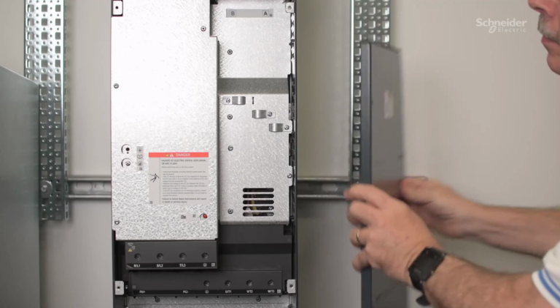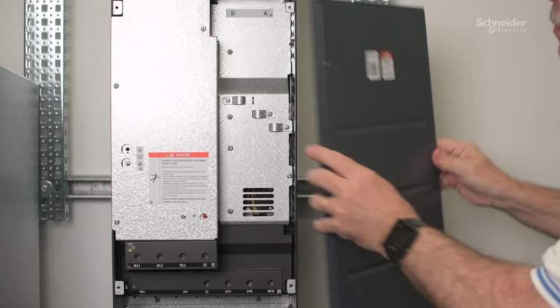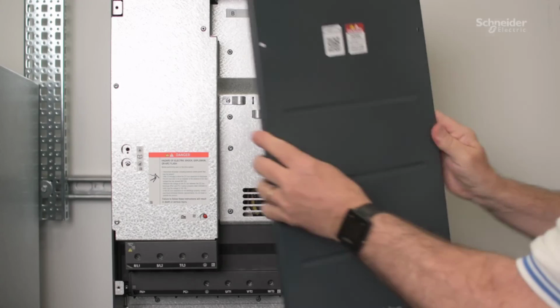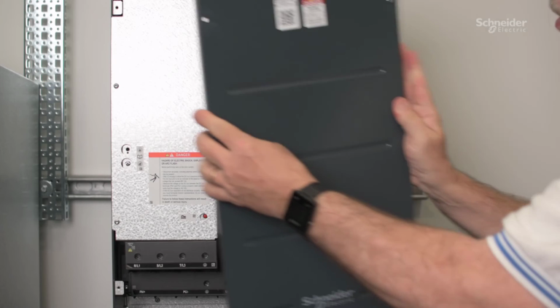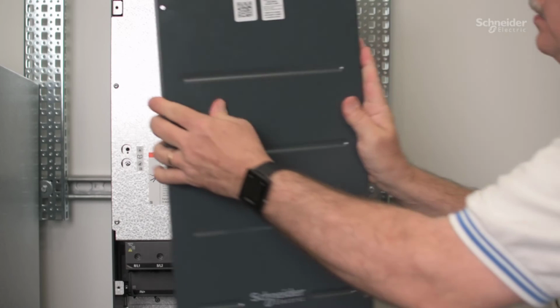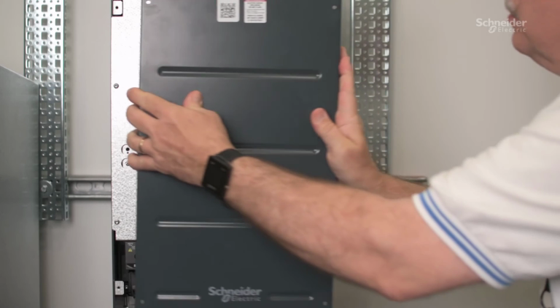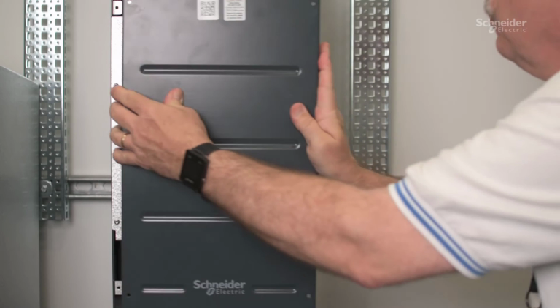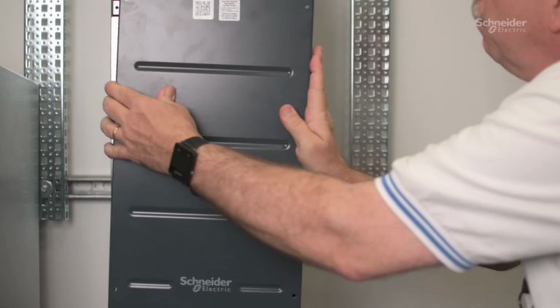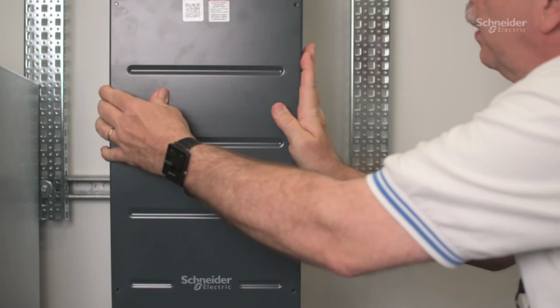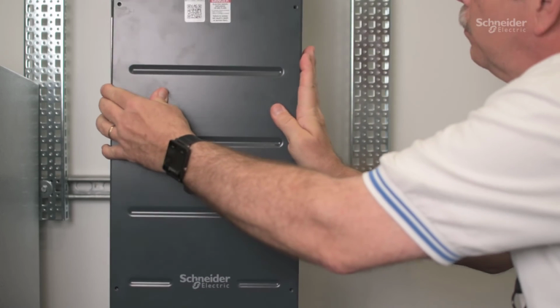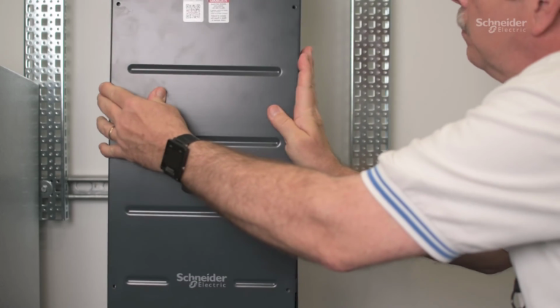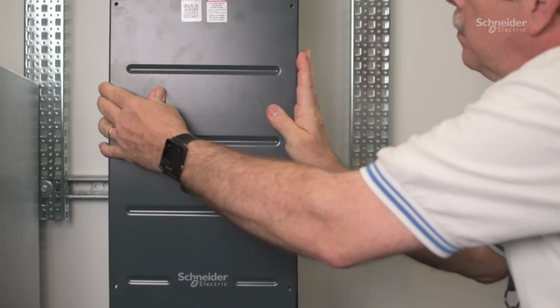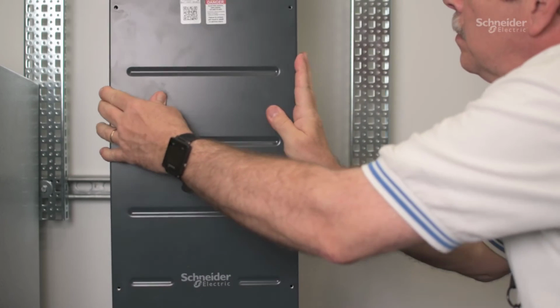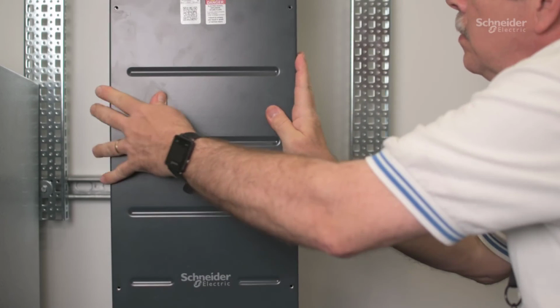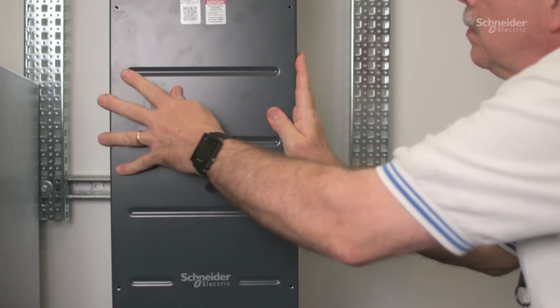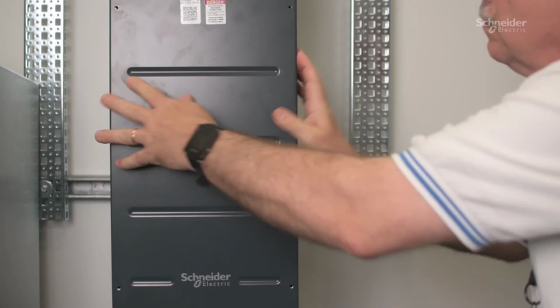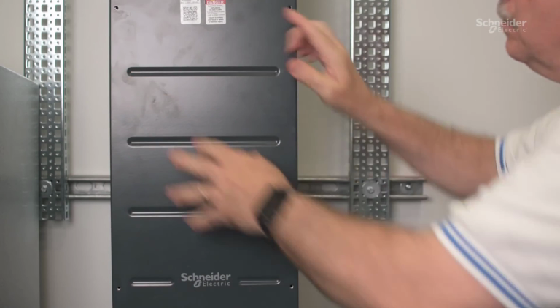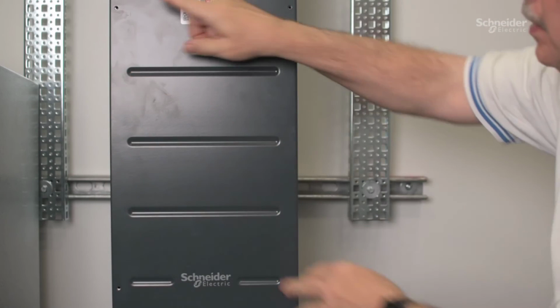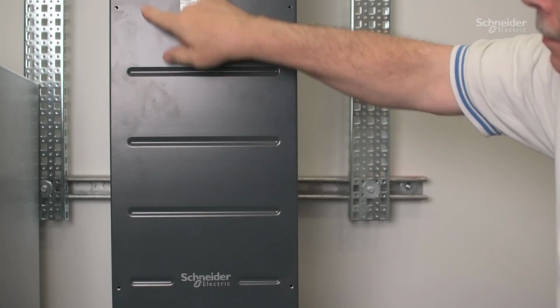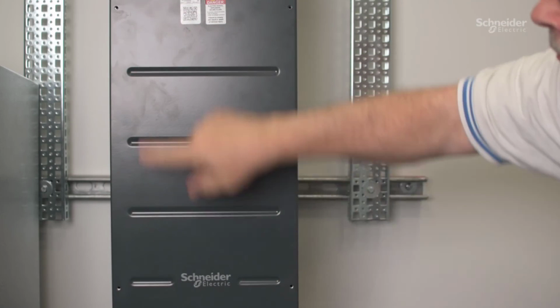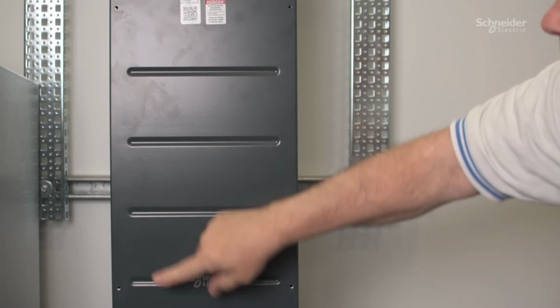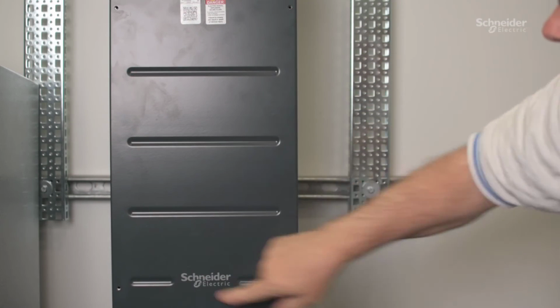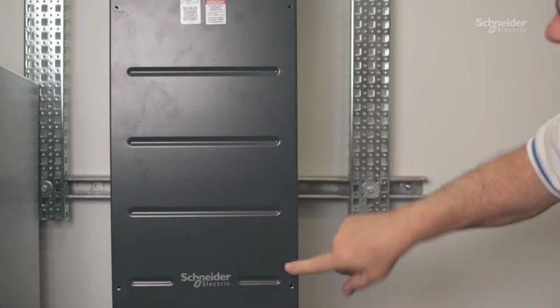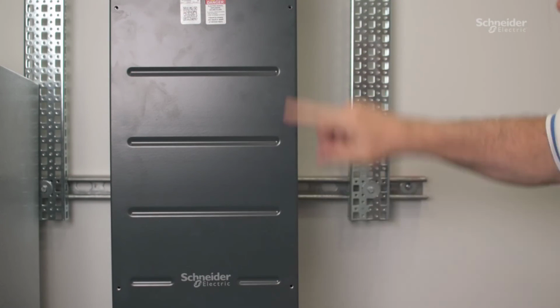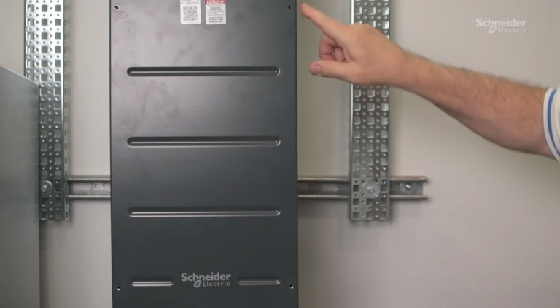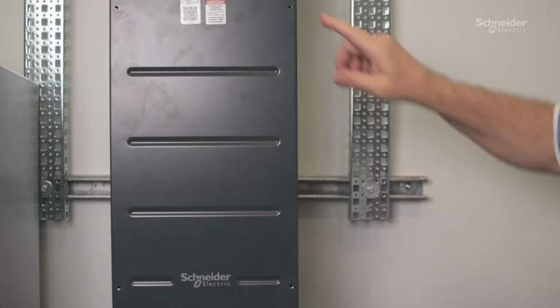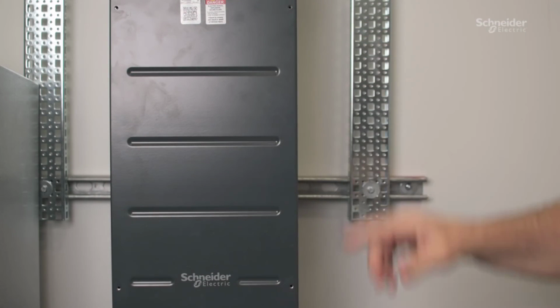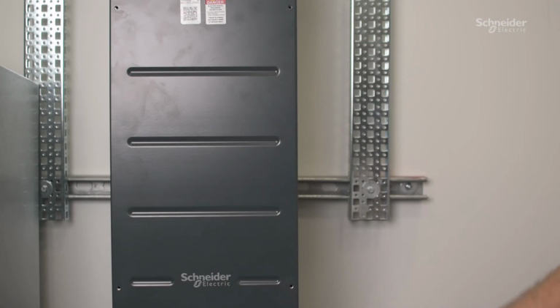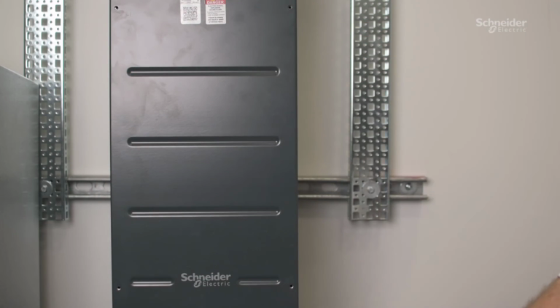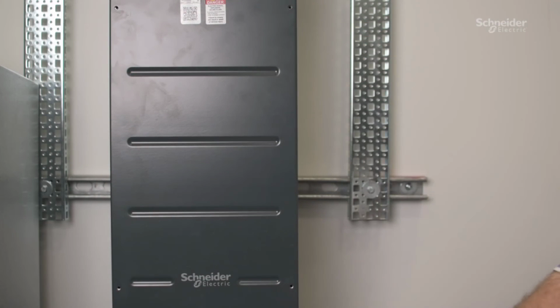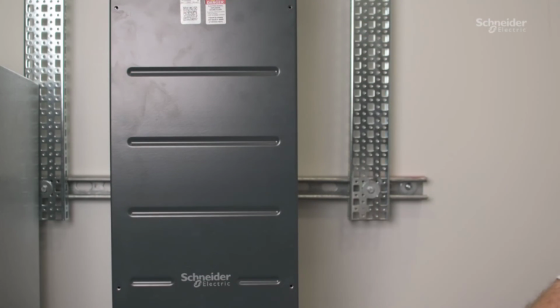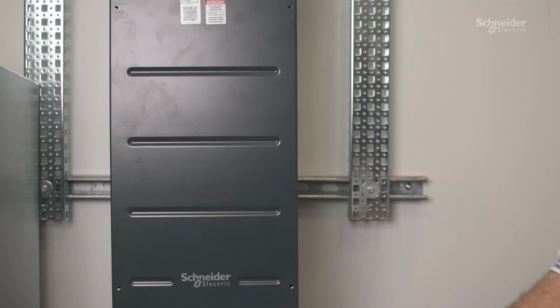Then, reinstall the front panel and put the screws back in the front panel.